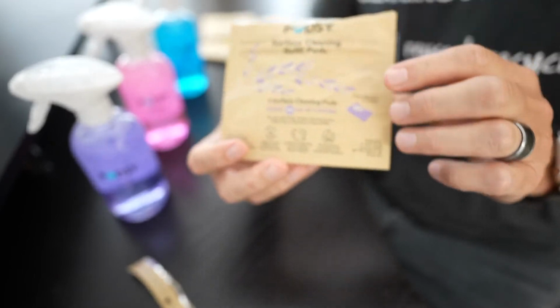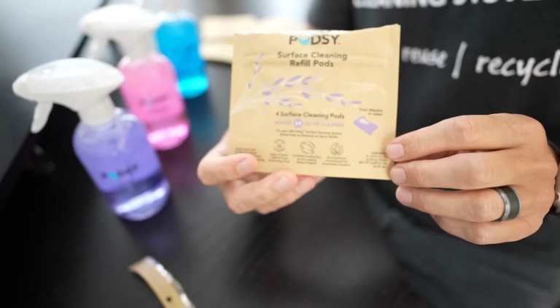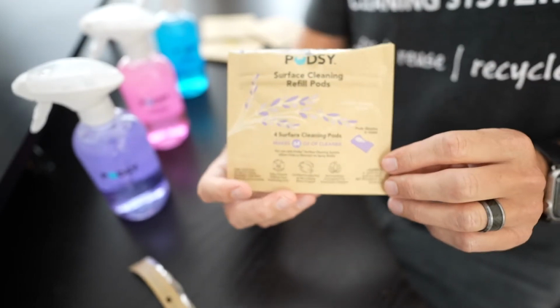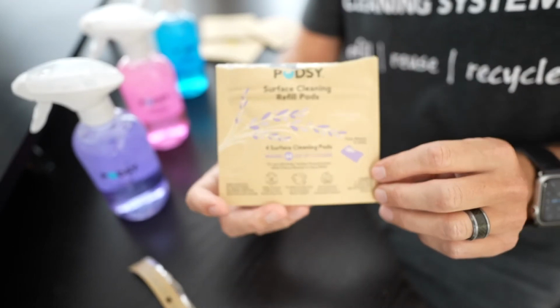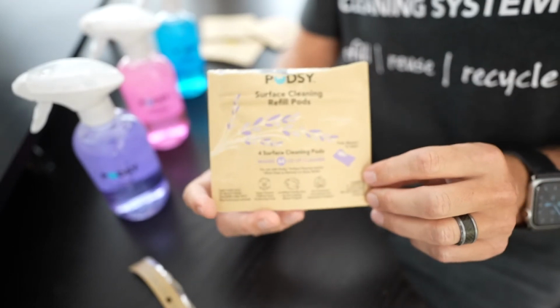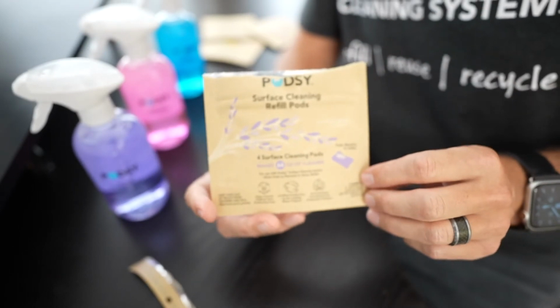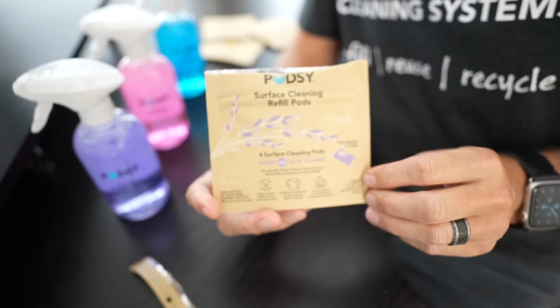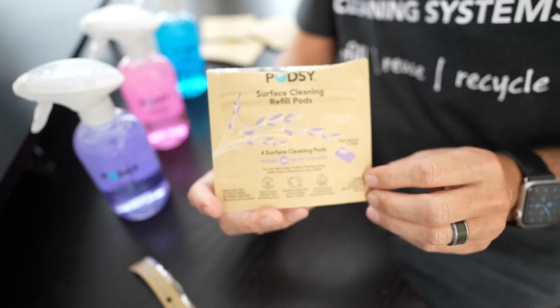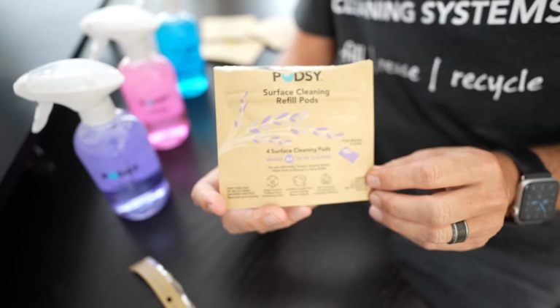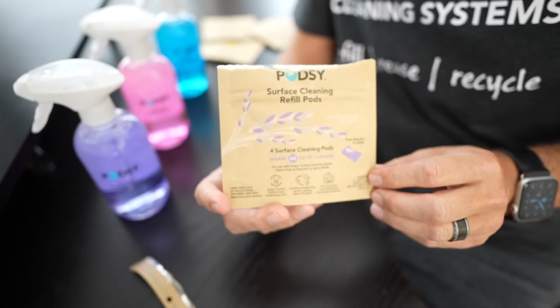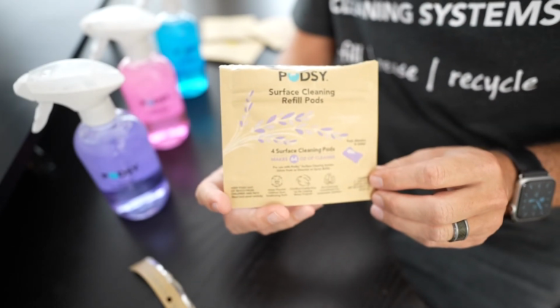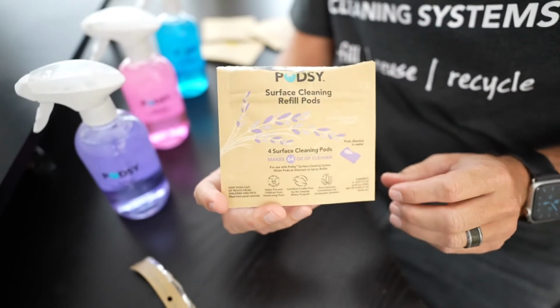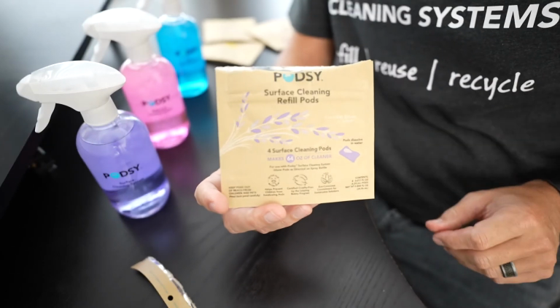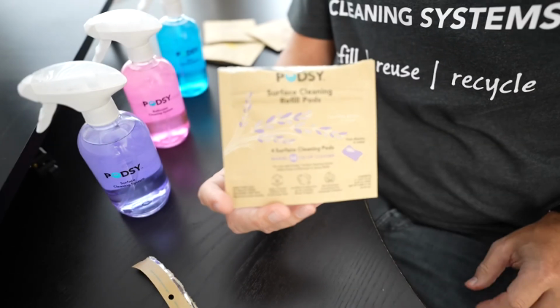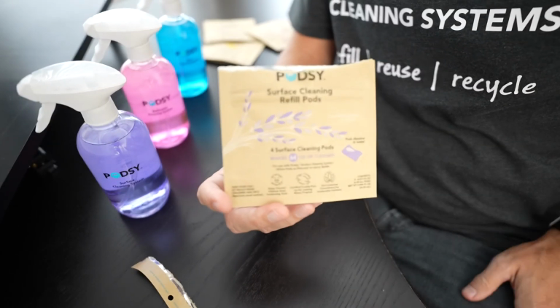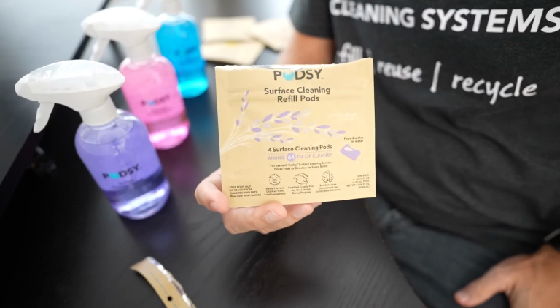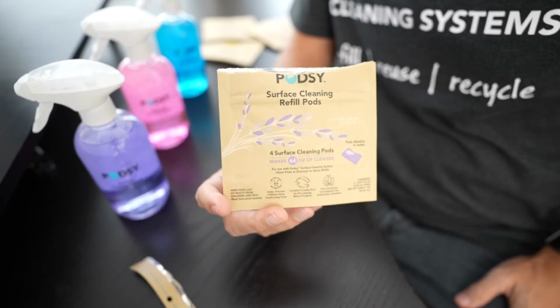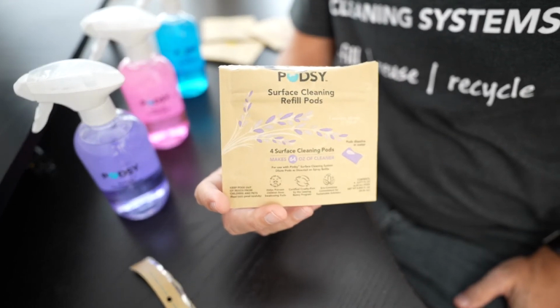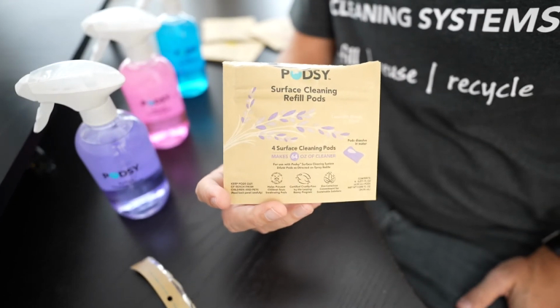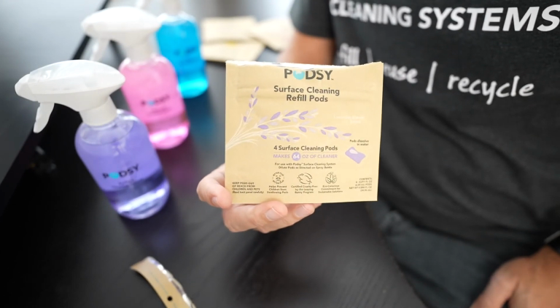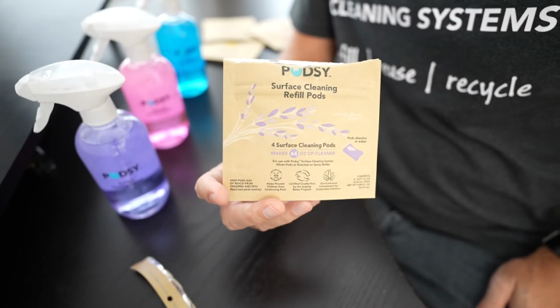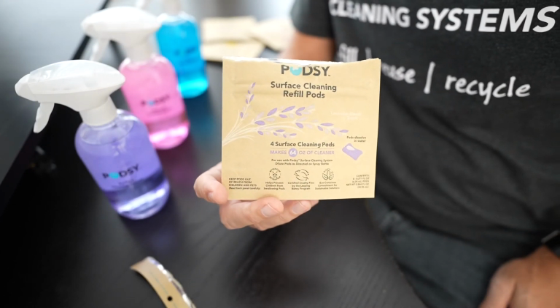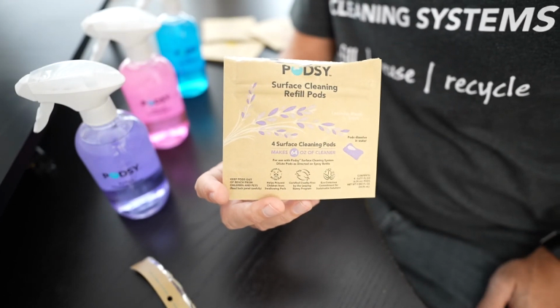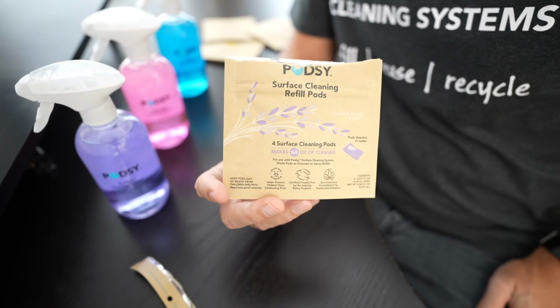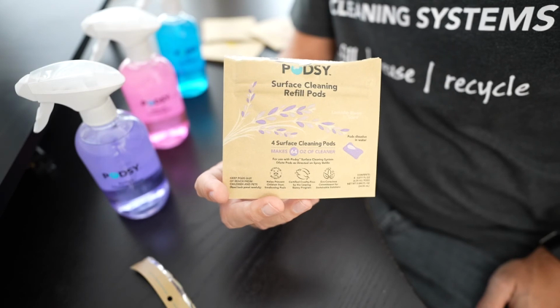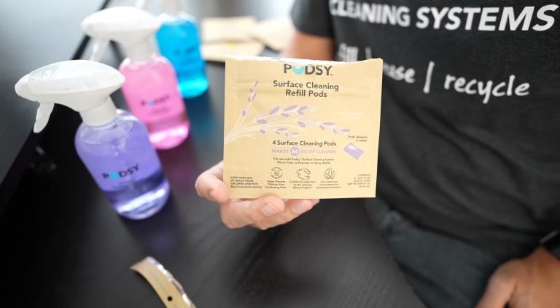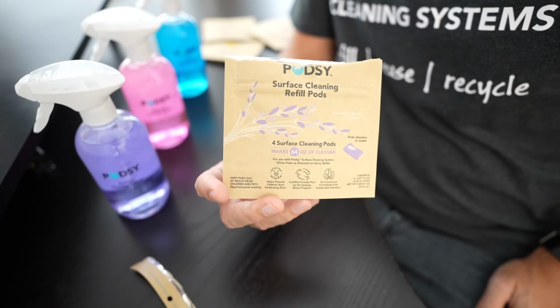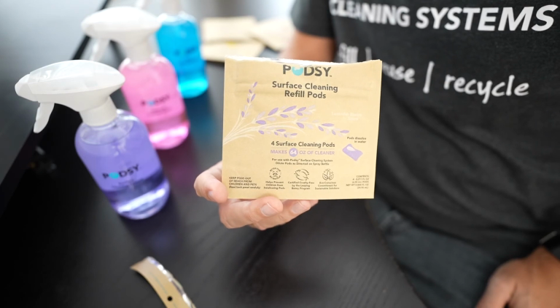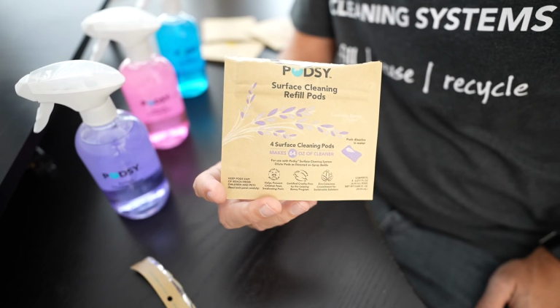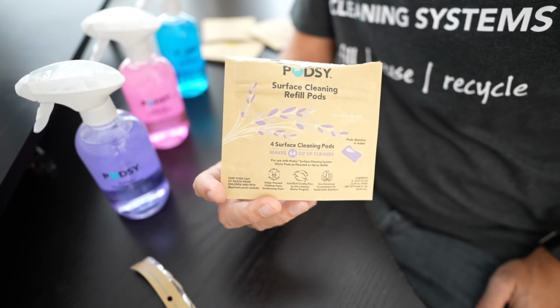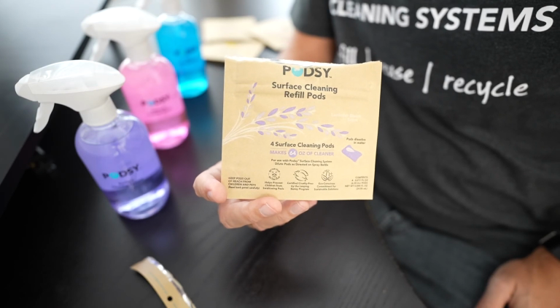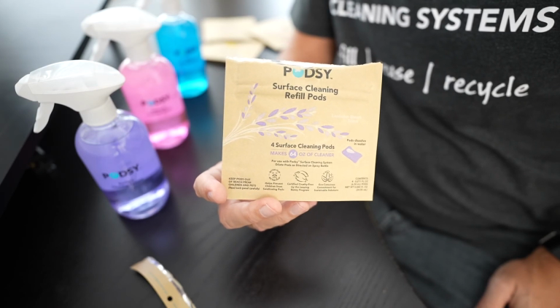We think you're going to love the simplicity of the PodZ child resistant pod pouches and refills.